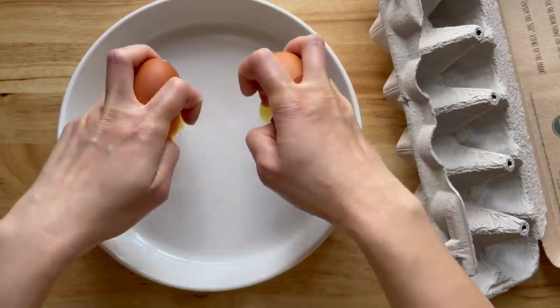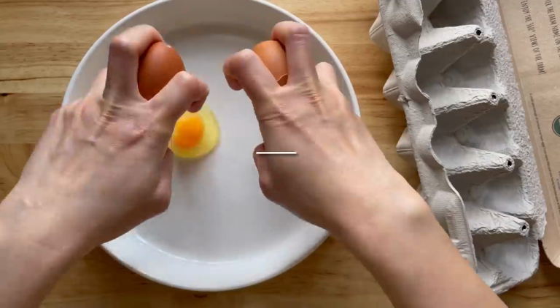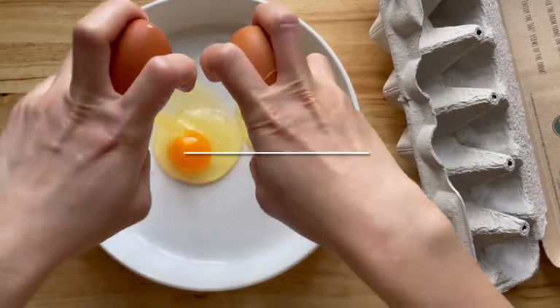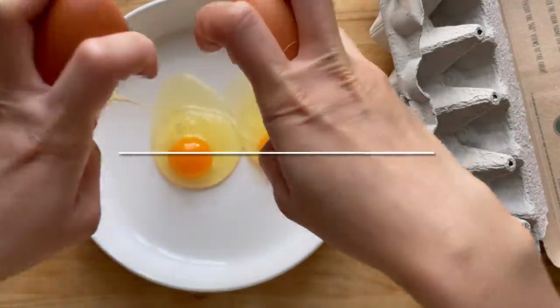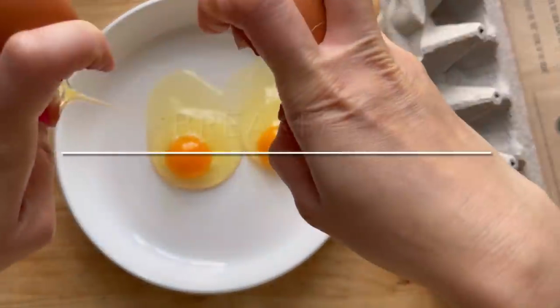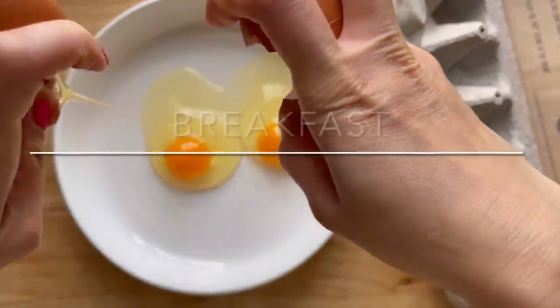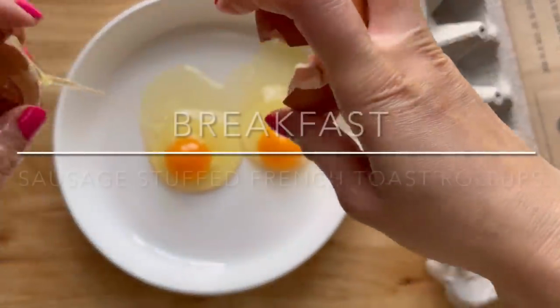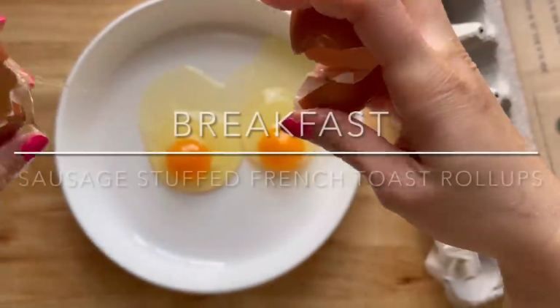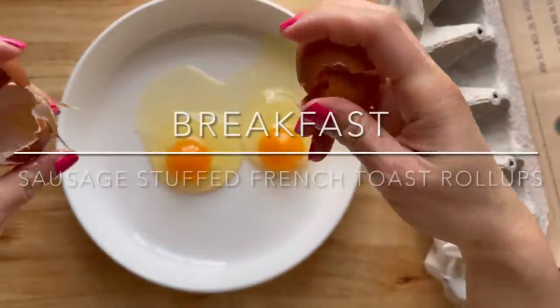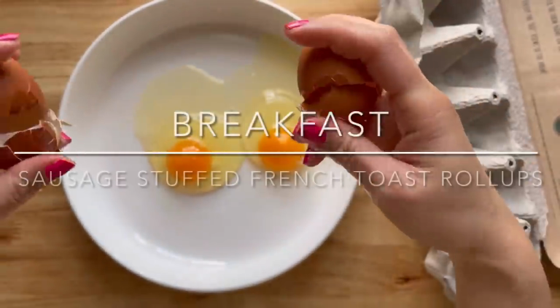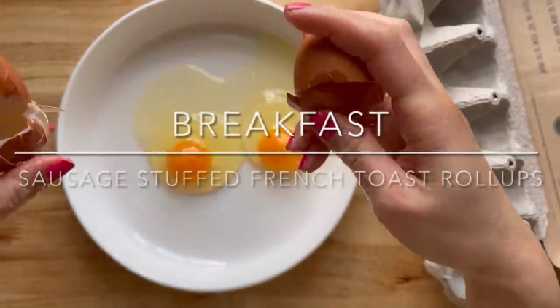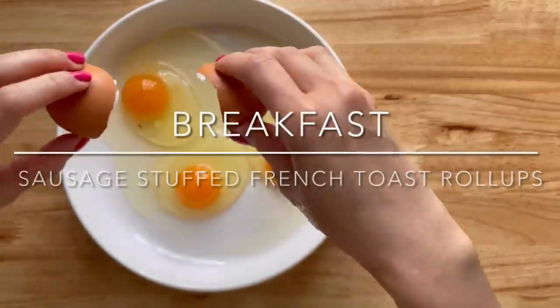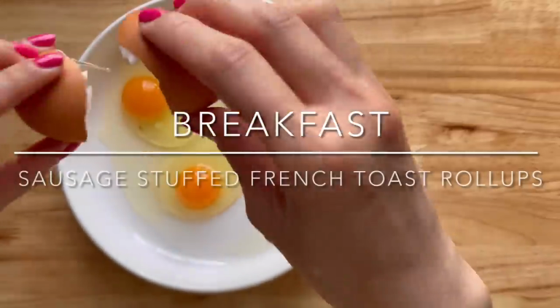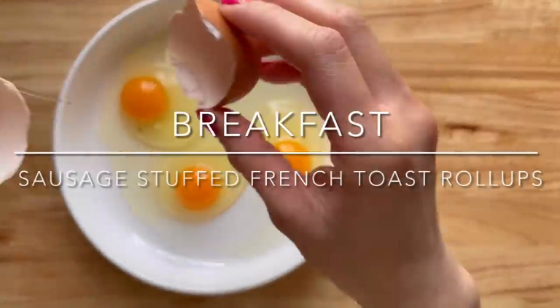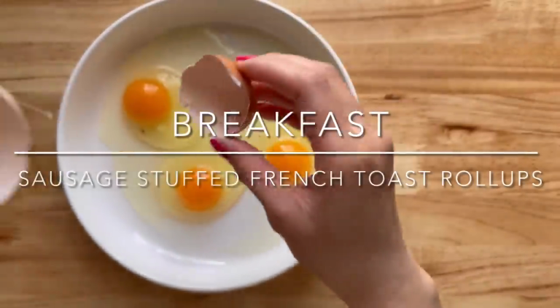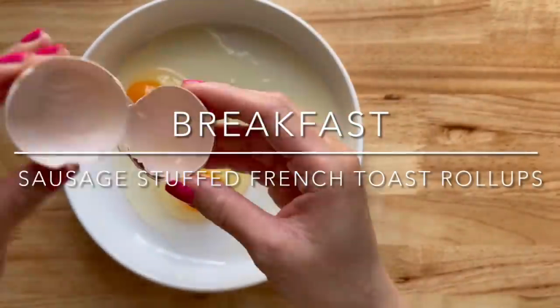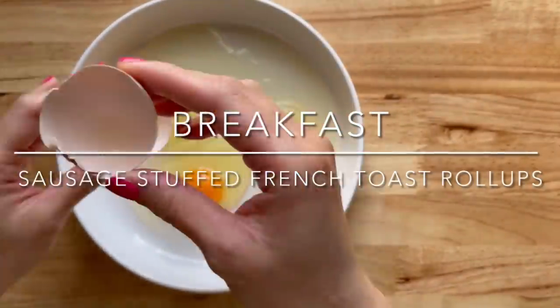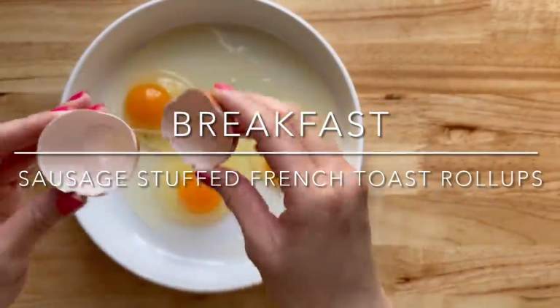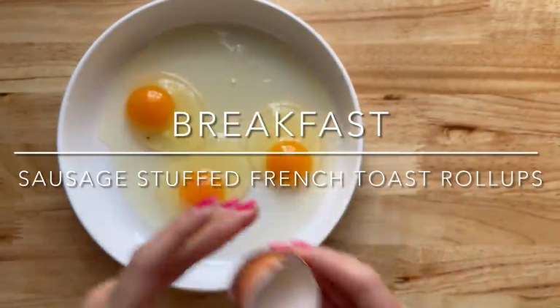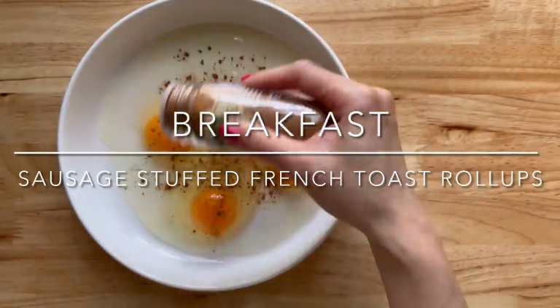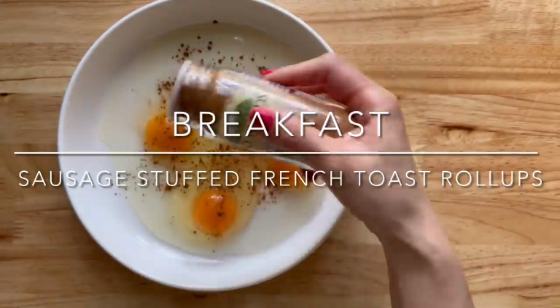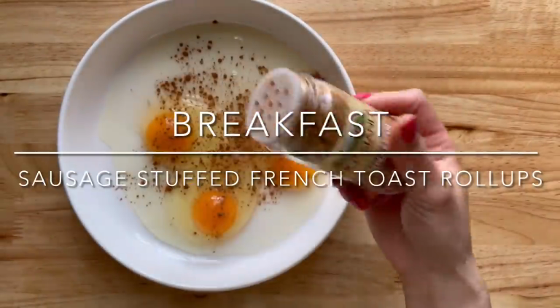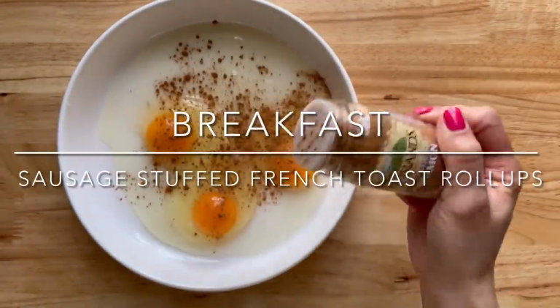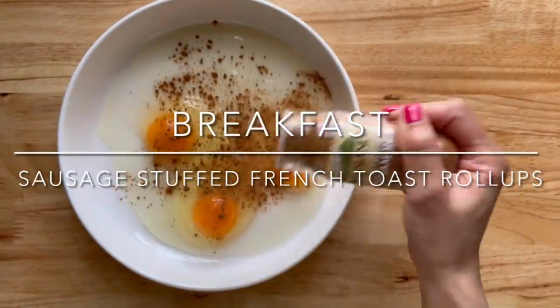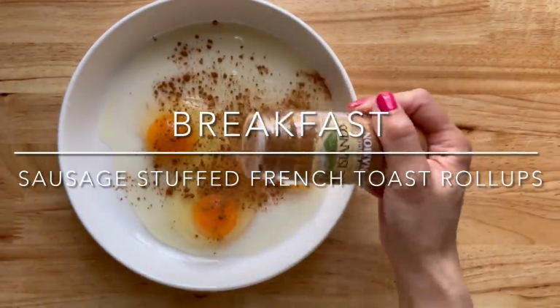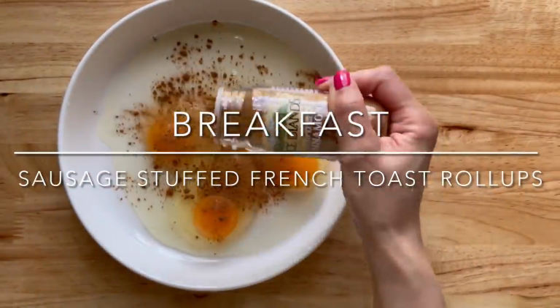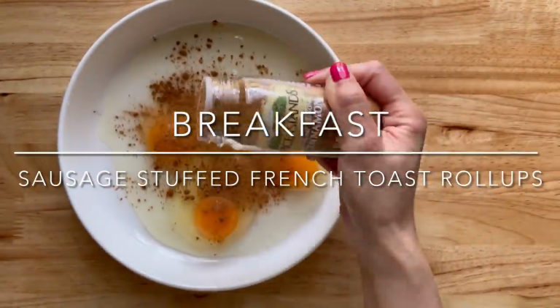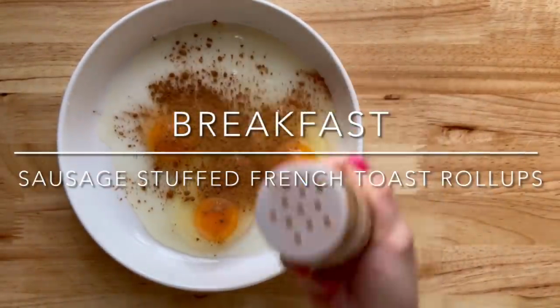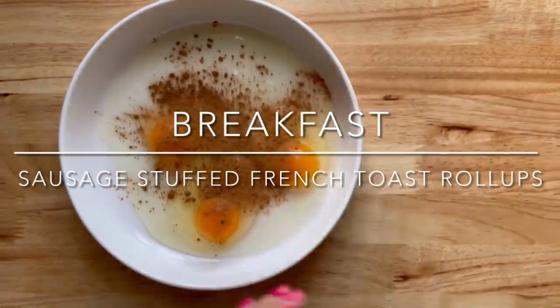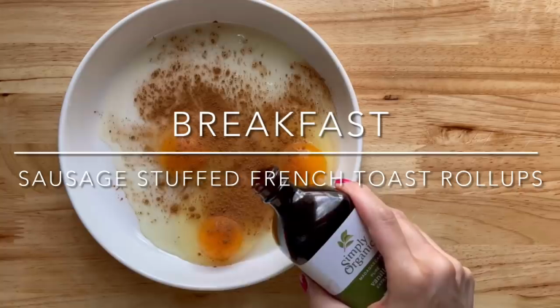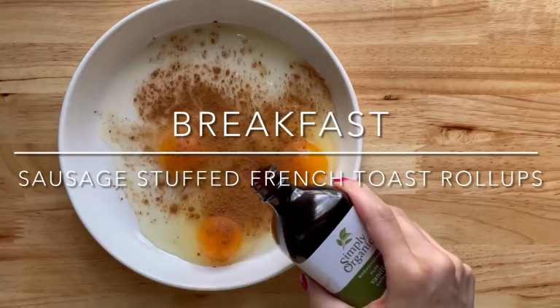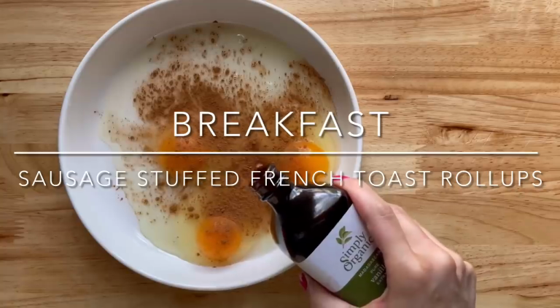Hi guys and welcome back to my channel. We're going to start breakfast by making our french toast mix.